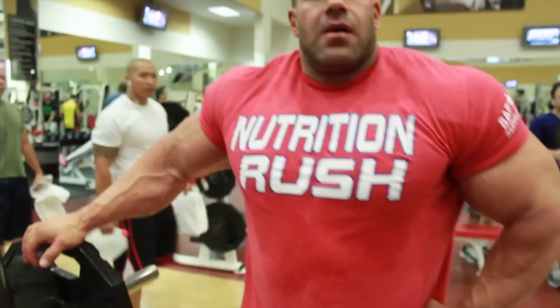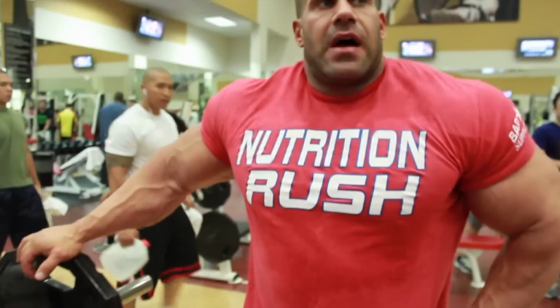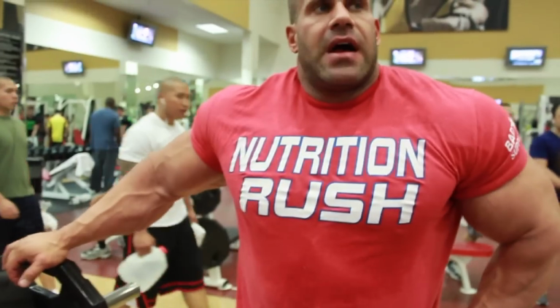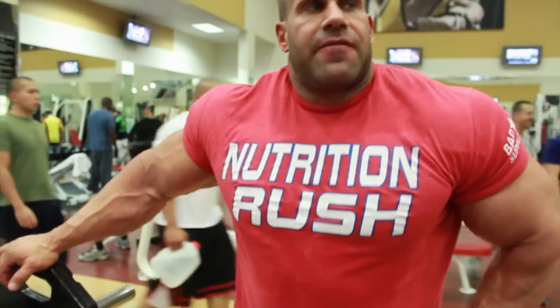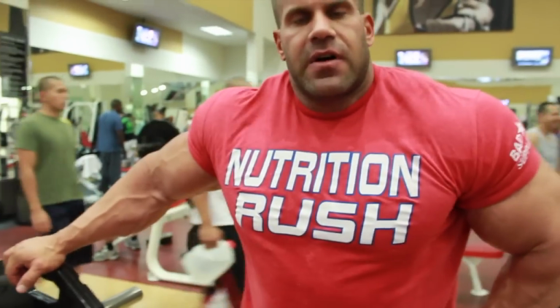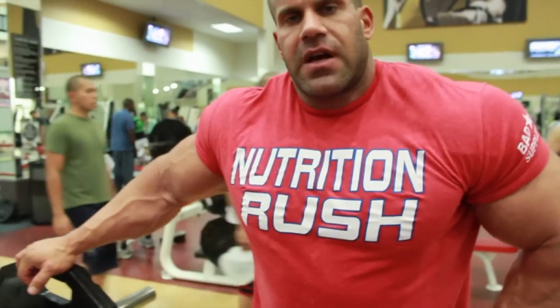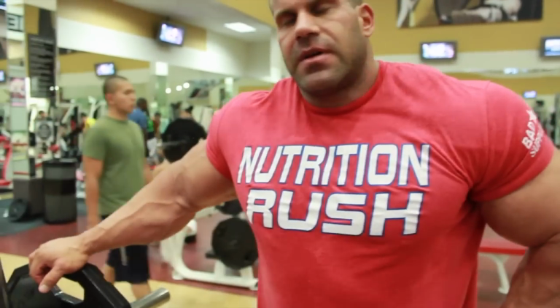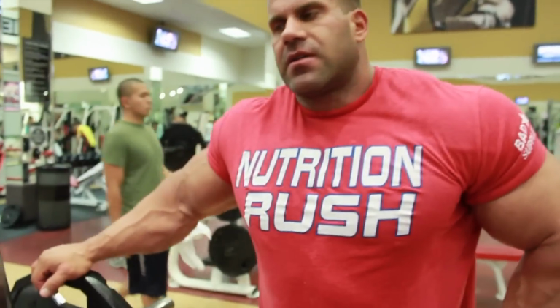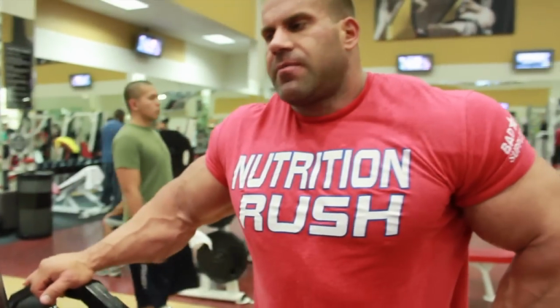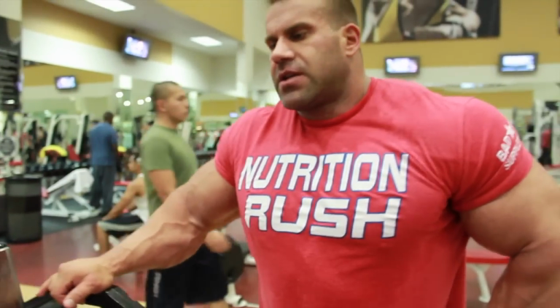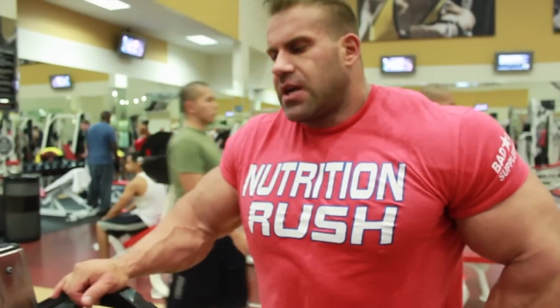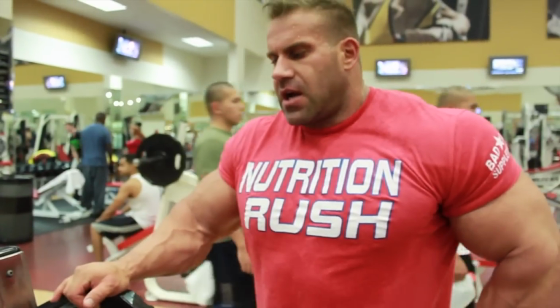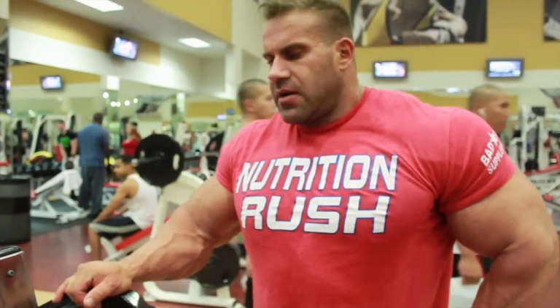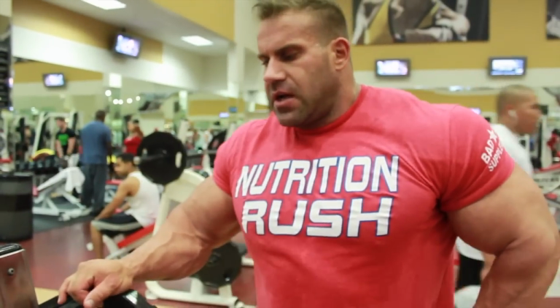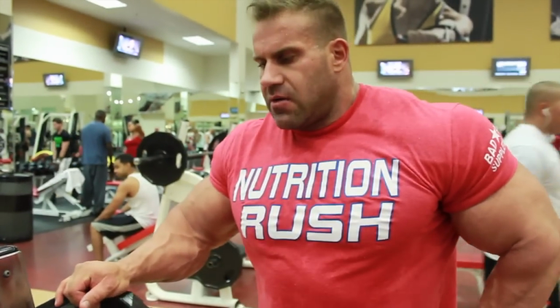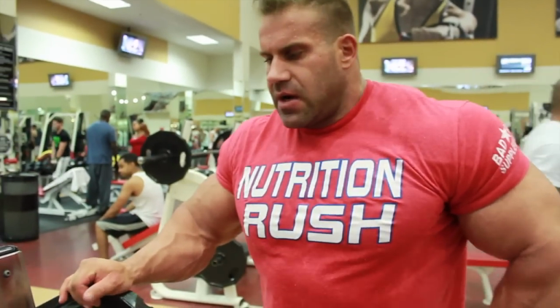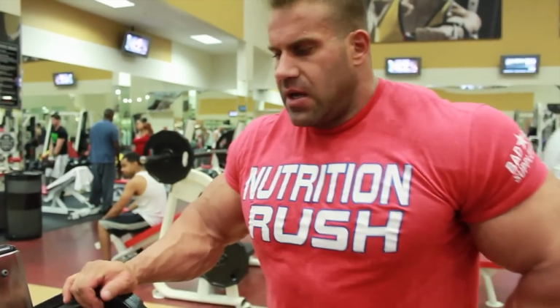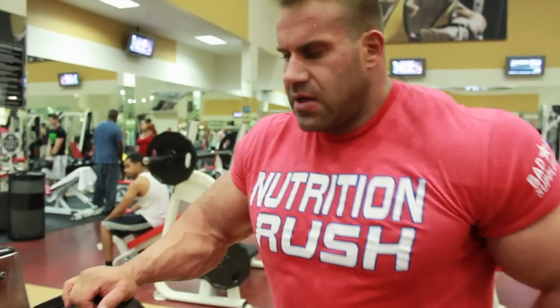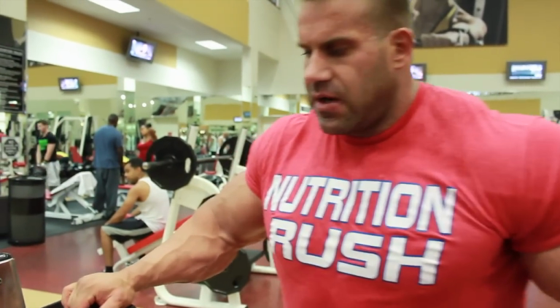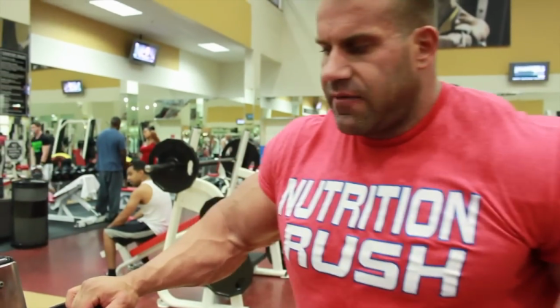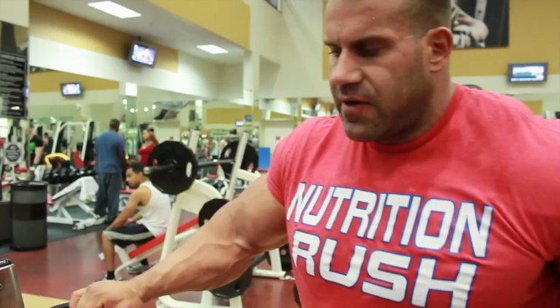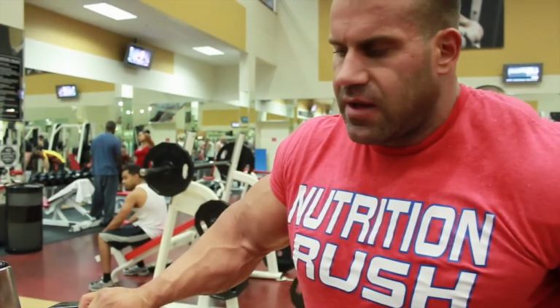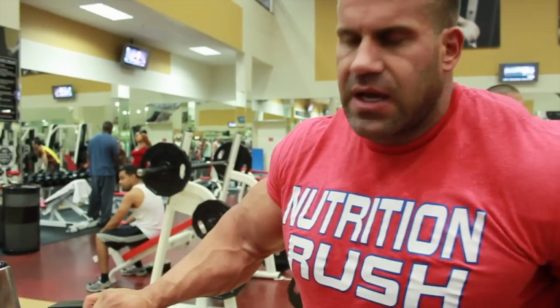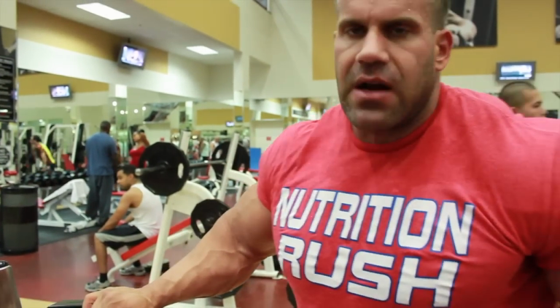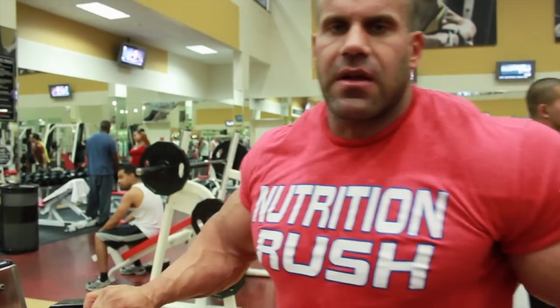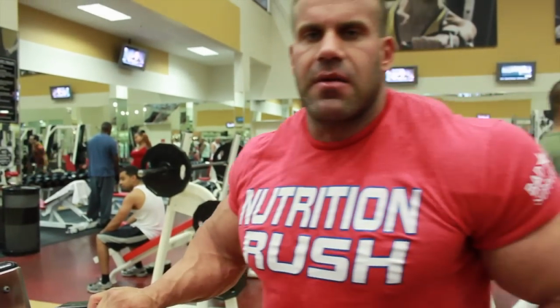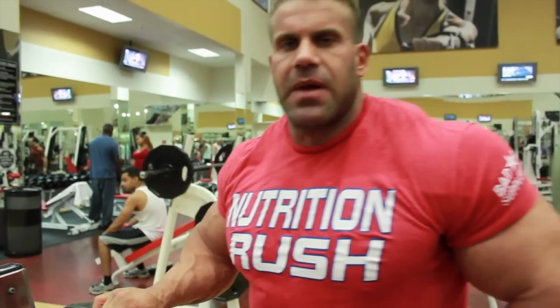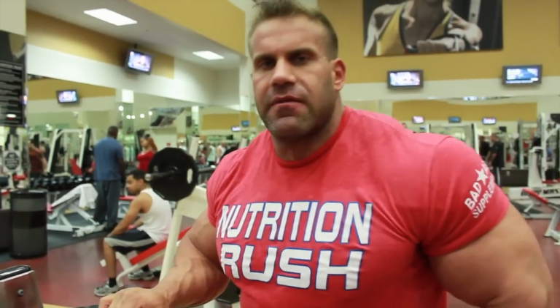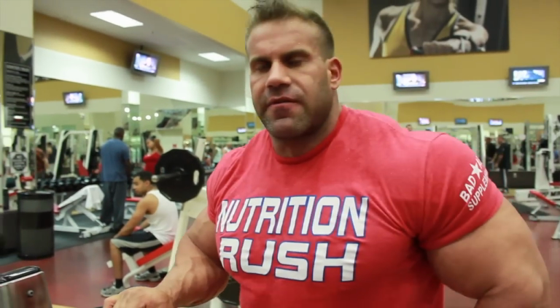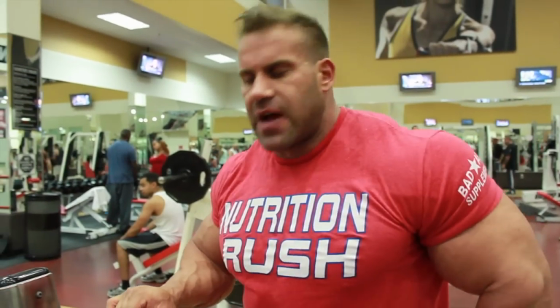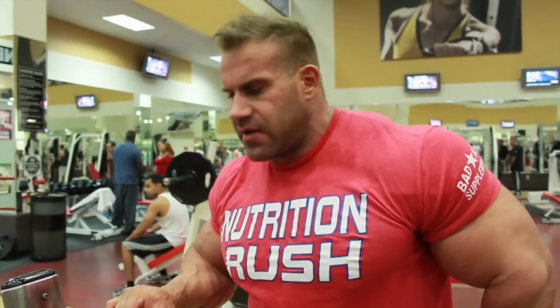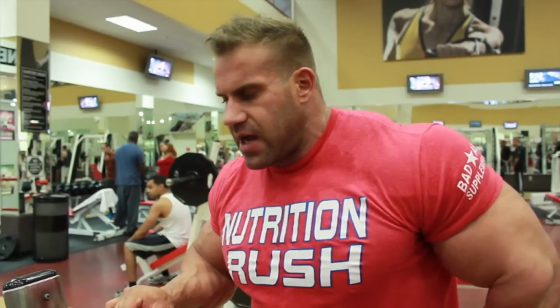Hi, four-time Mr. Olympia Jay Cutler here. We're training for another title, the Olympia, heading for five times.